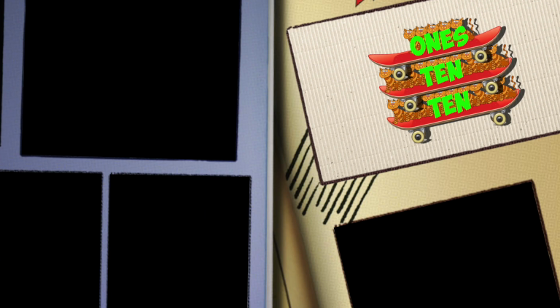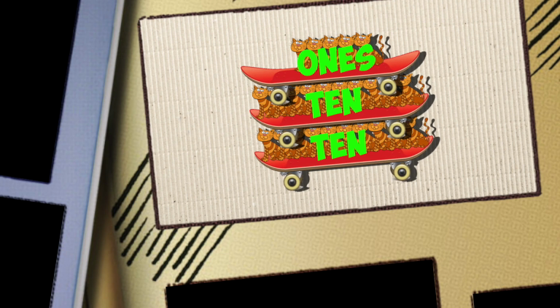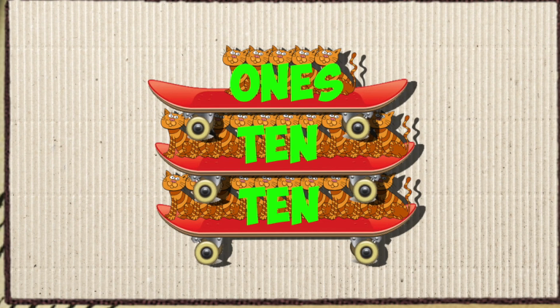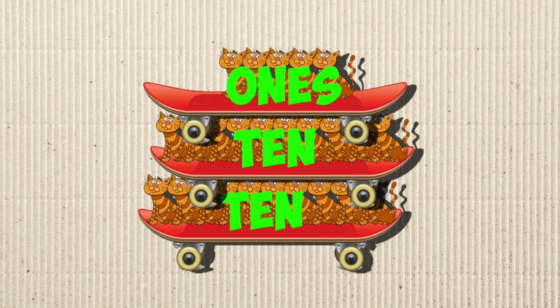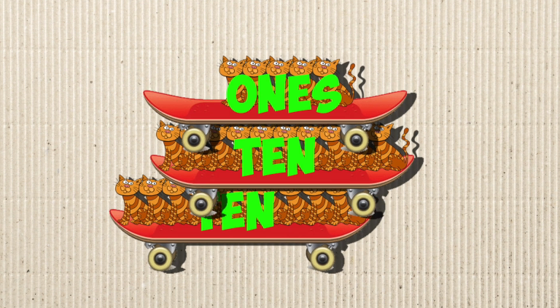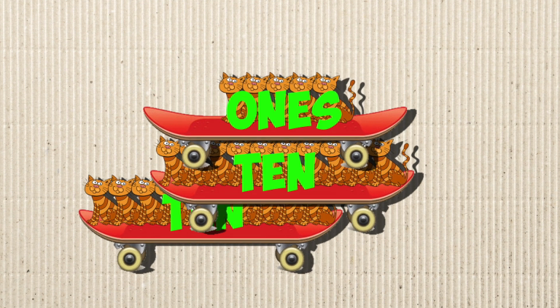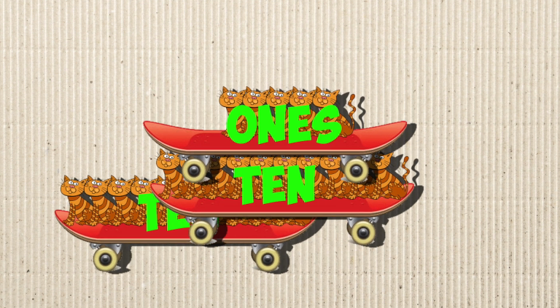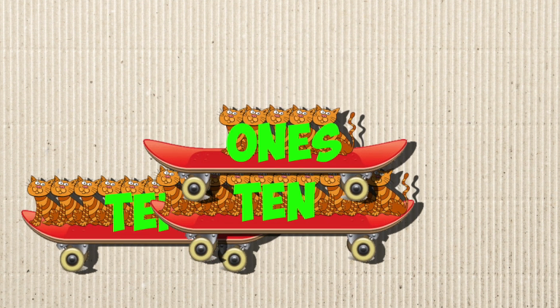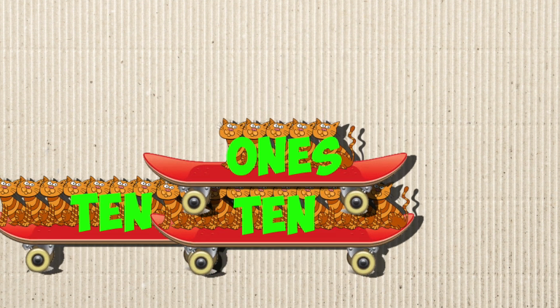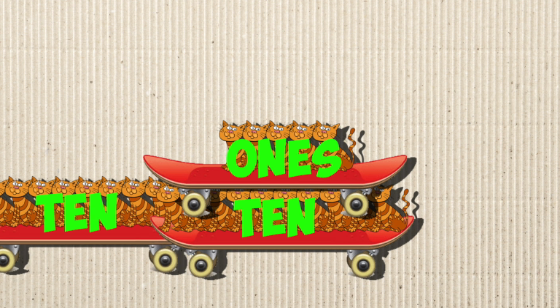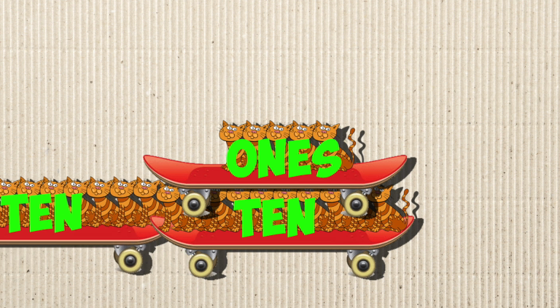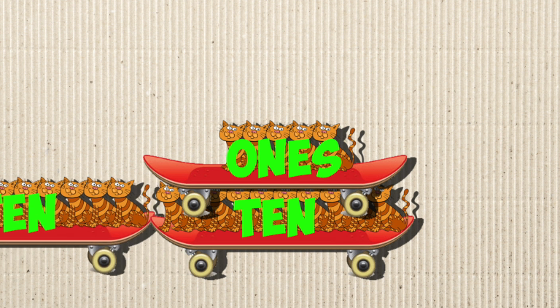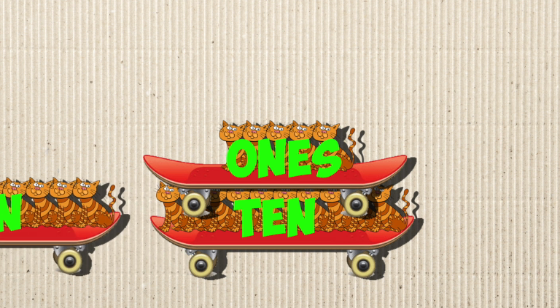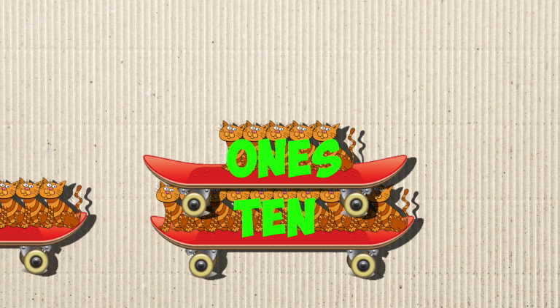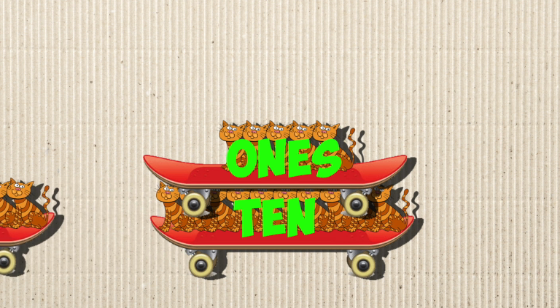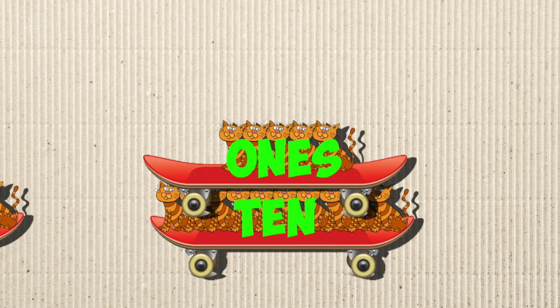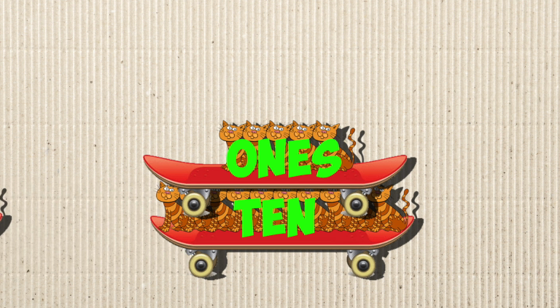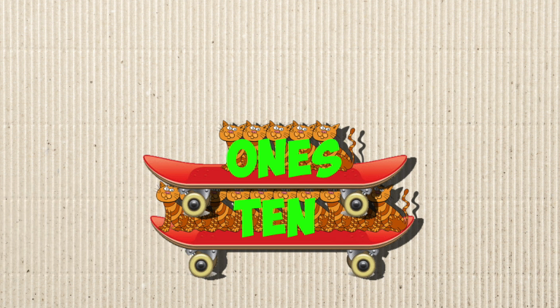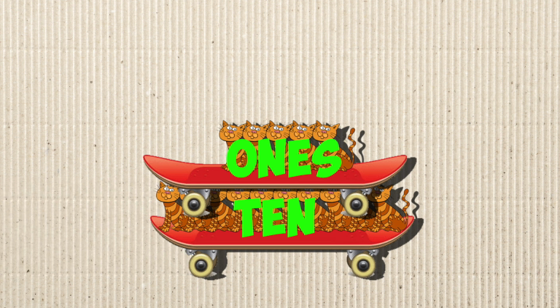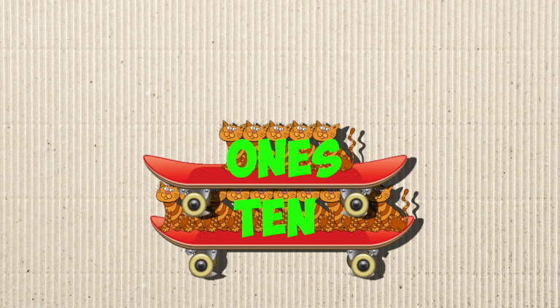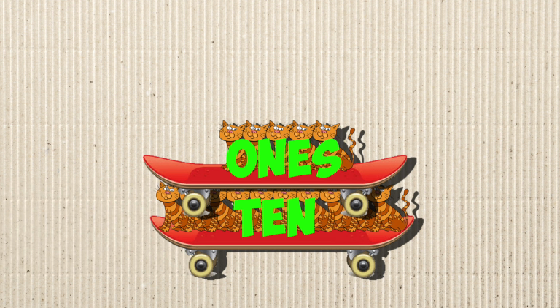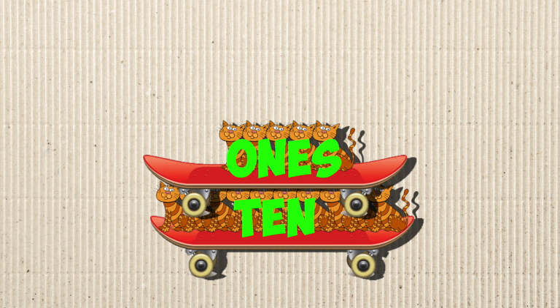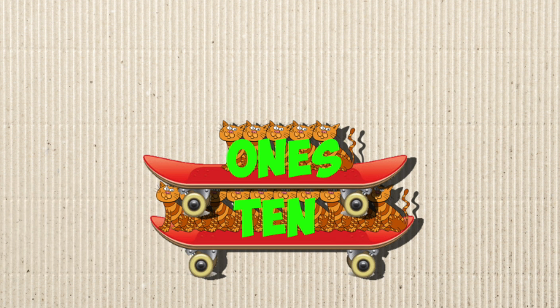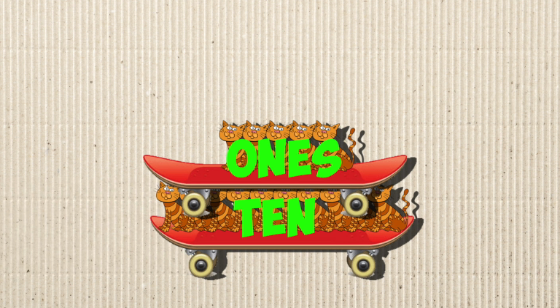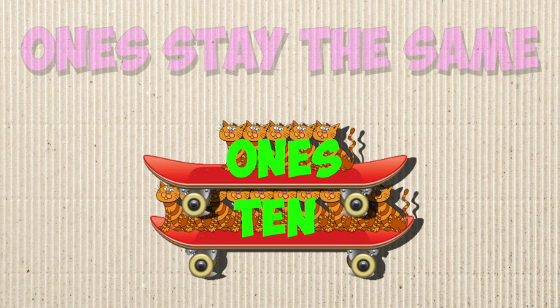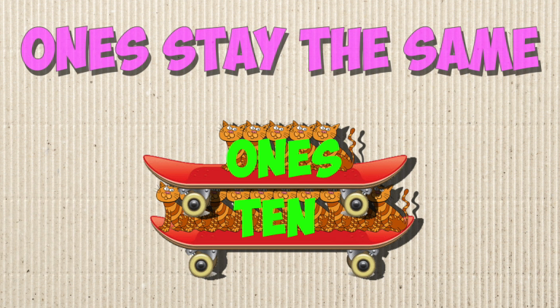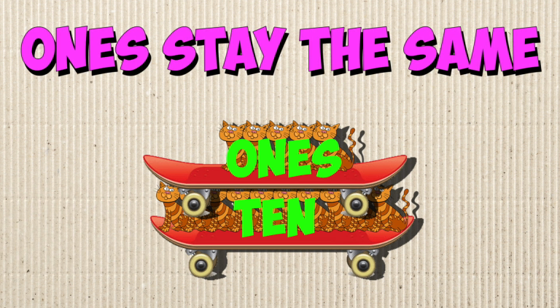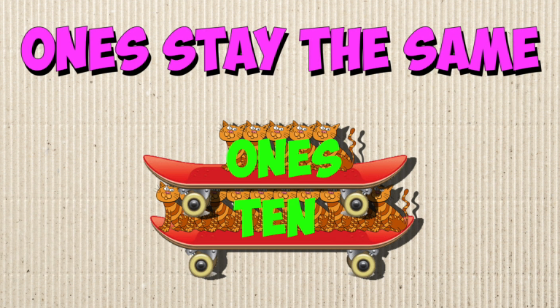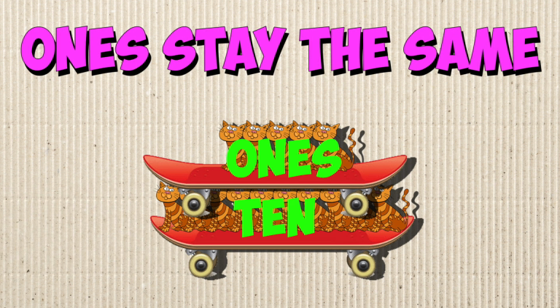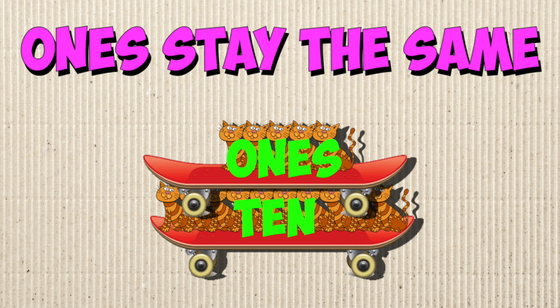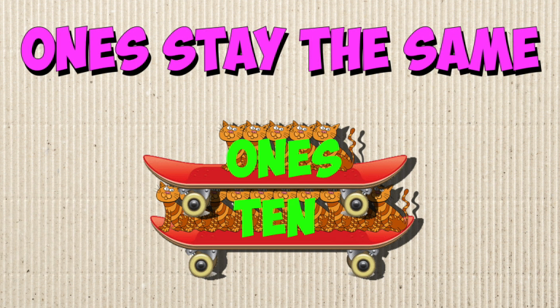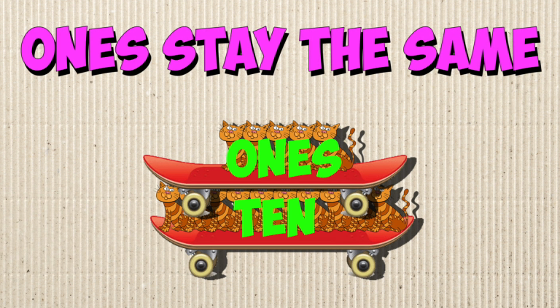Subtract one 10 and the ones remain. Drop one 10, the ones stay the same.